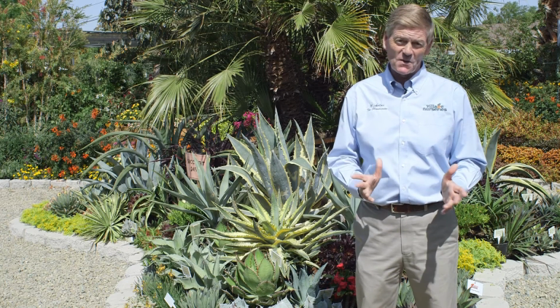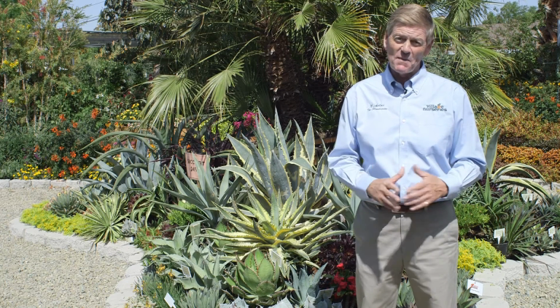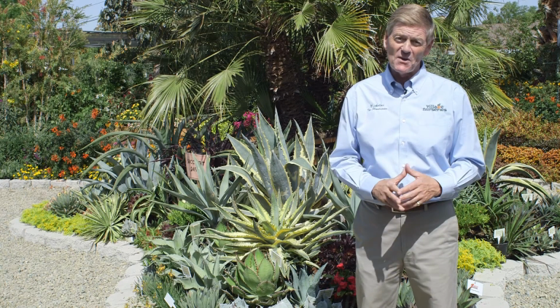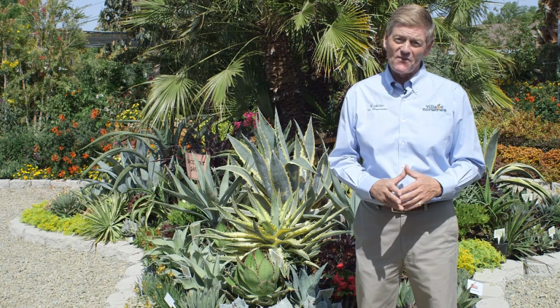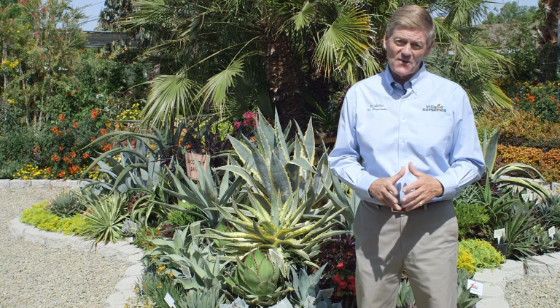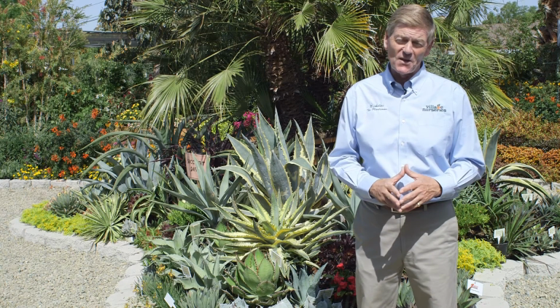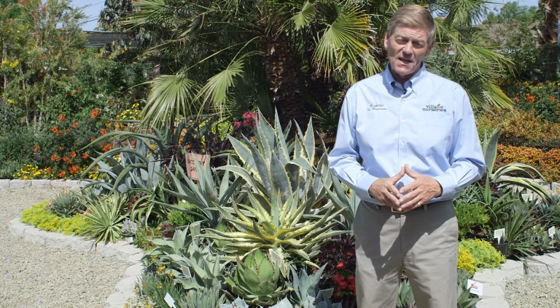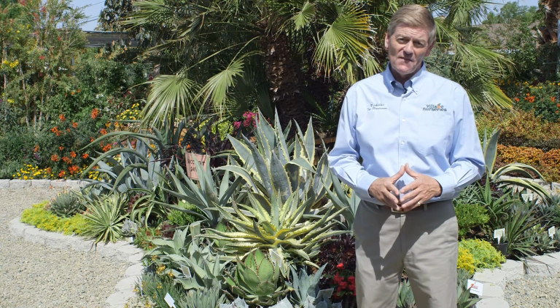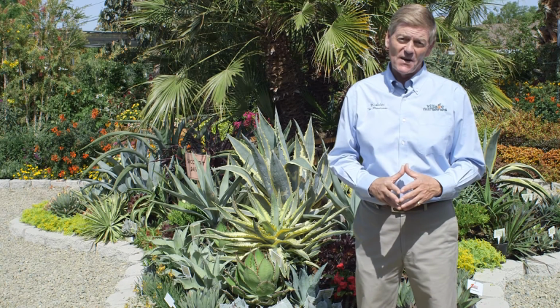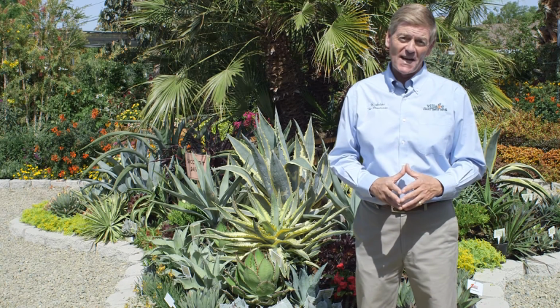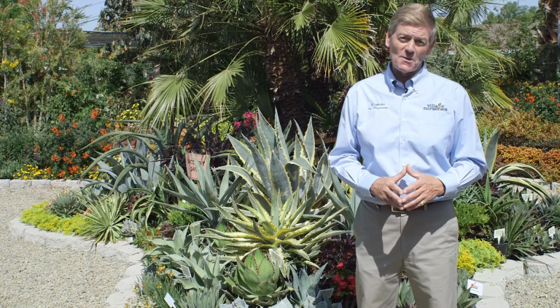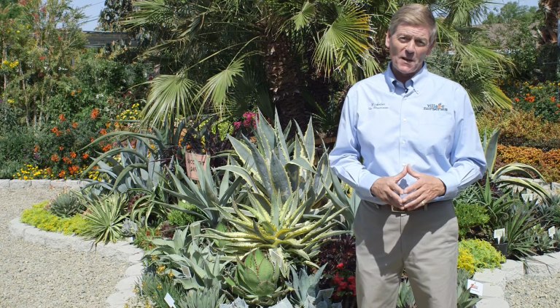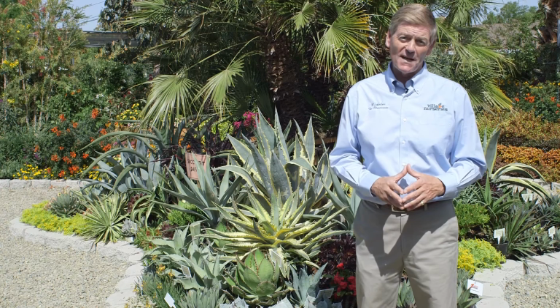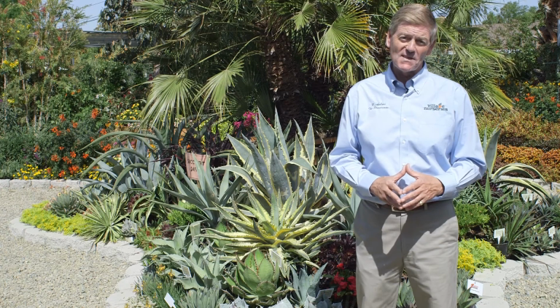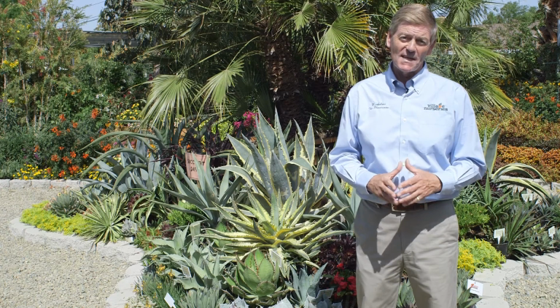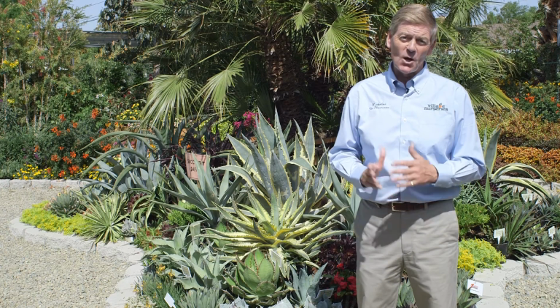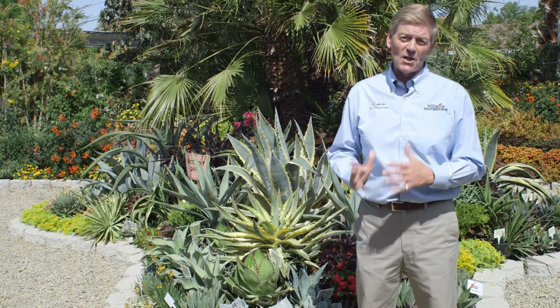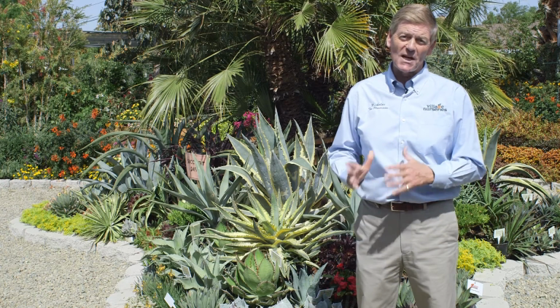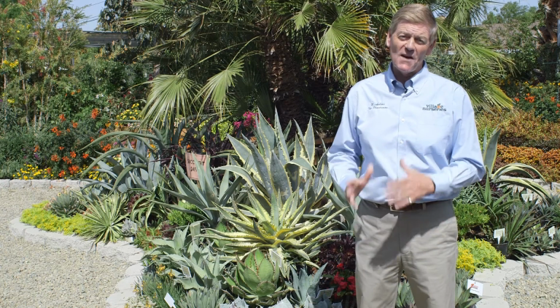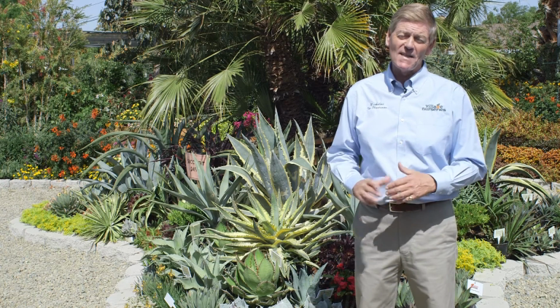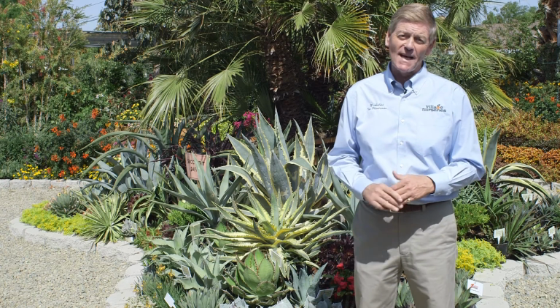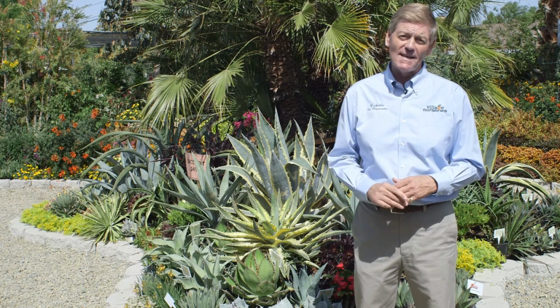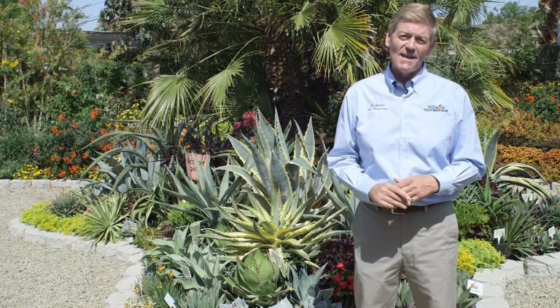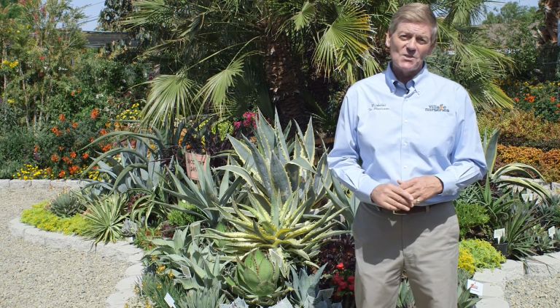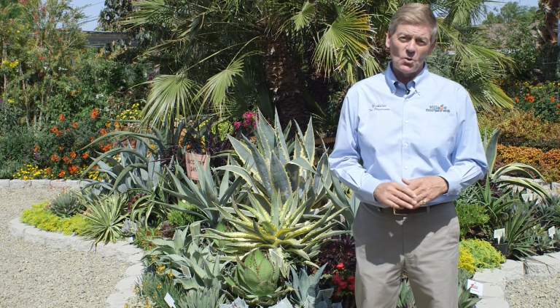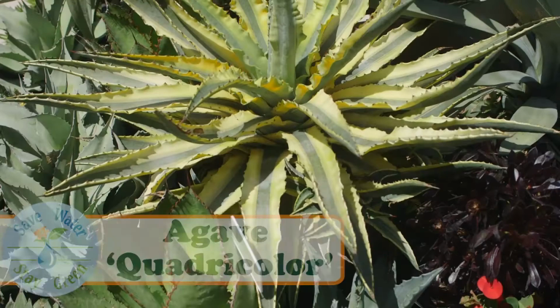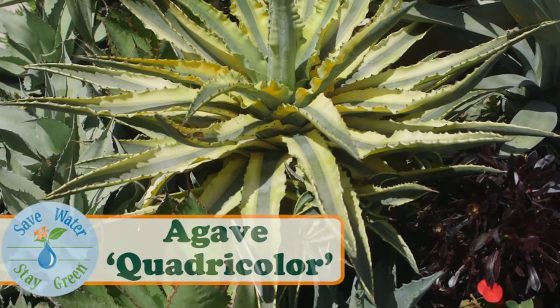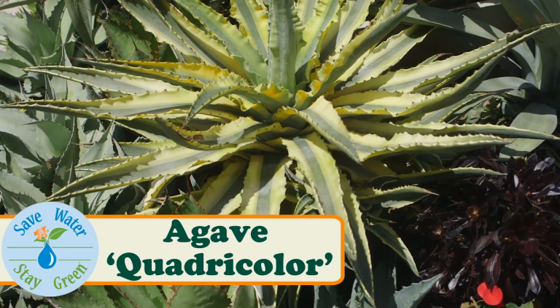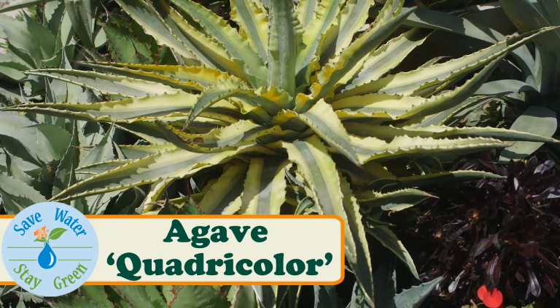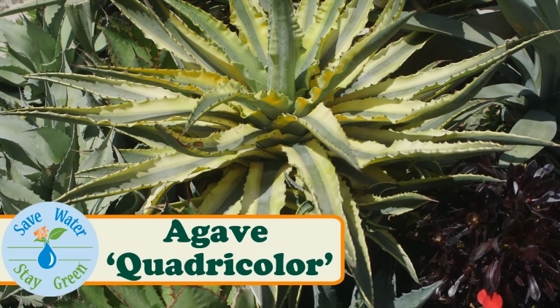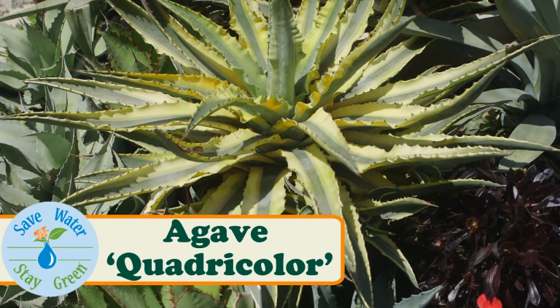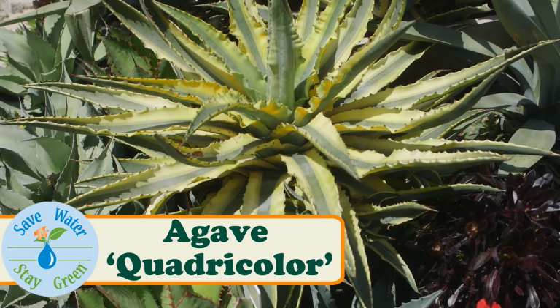One of my most favorite variegated plants in the whole agave line is called Quadricolor.